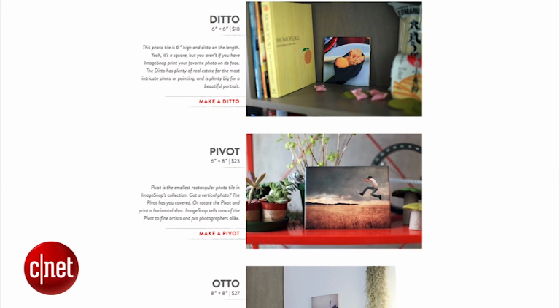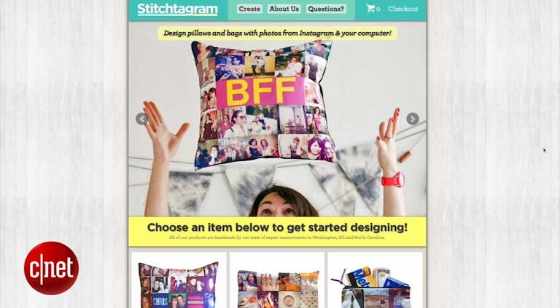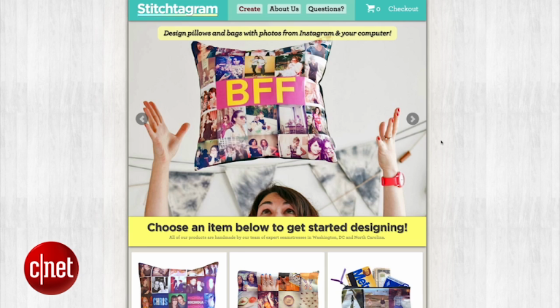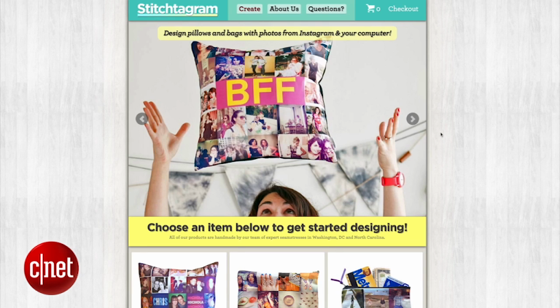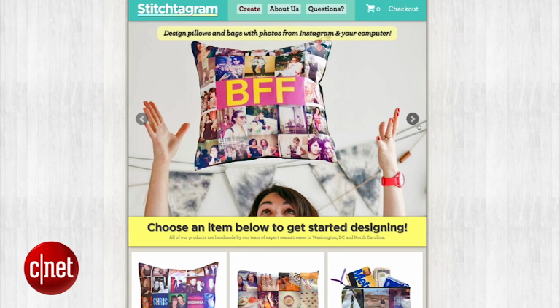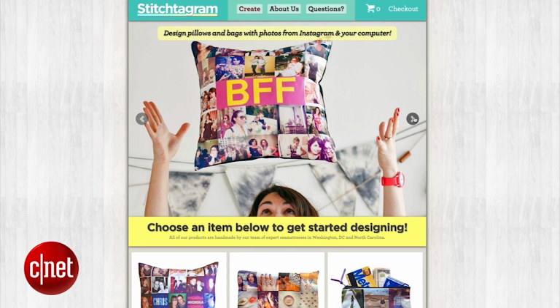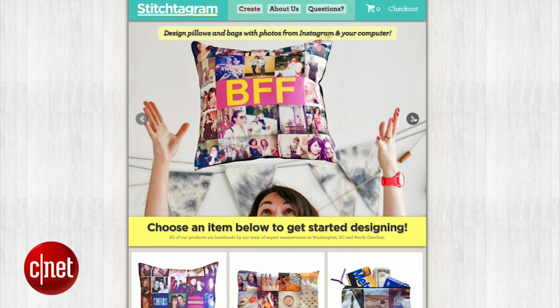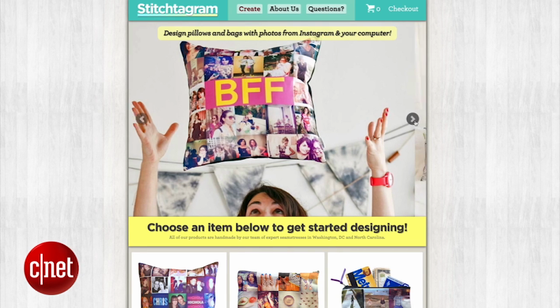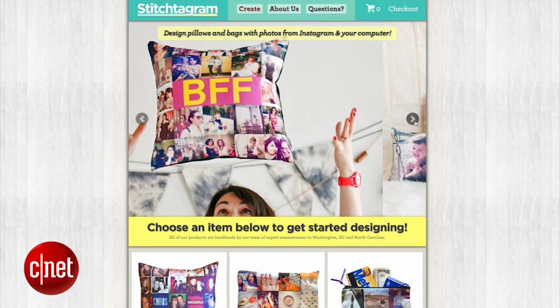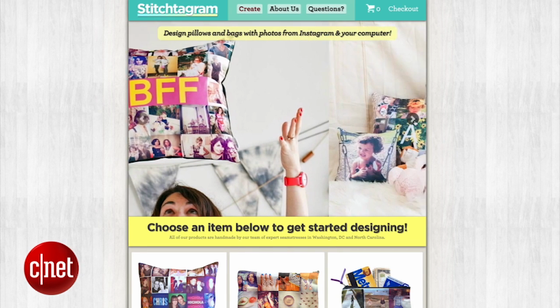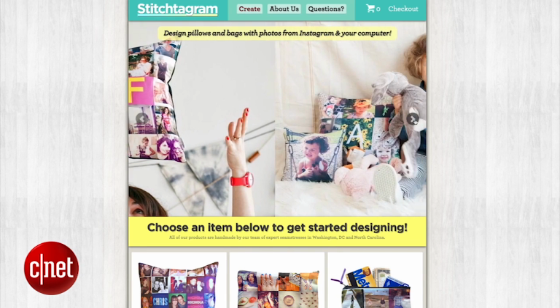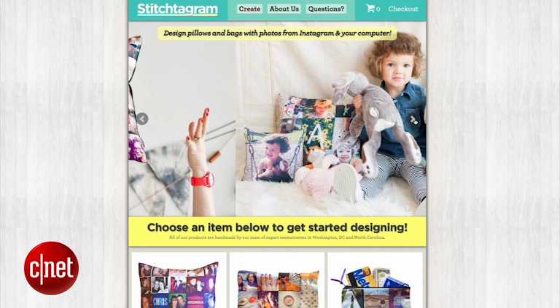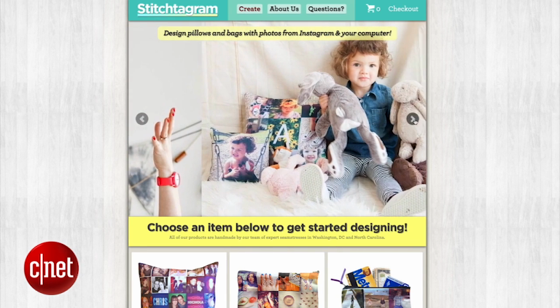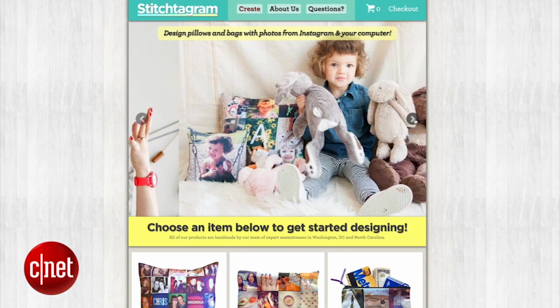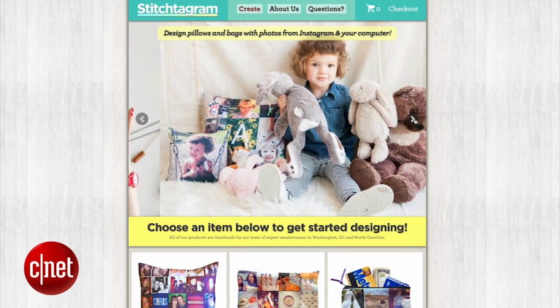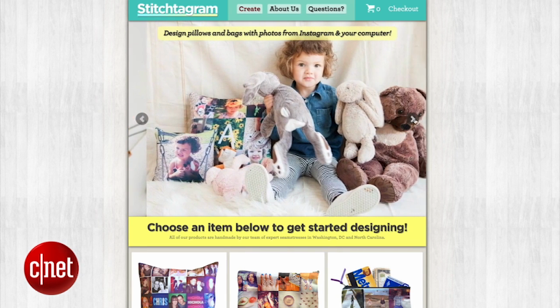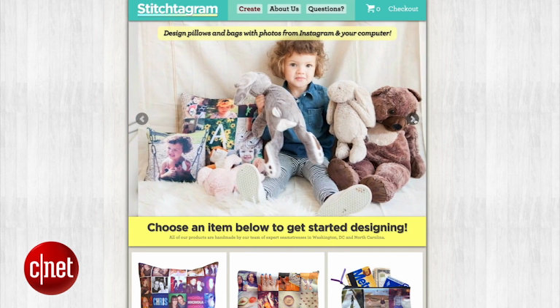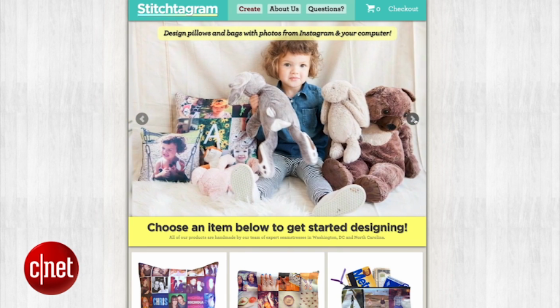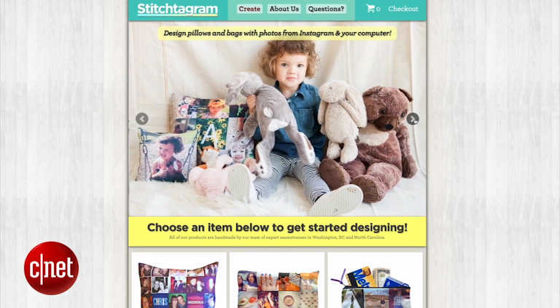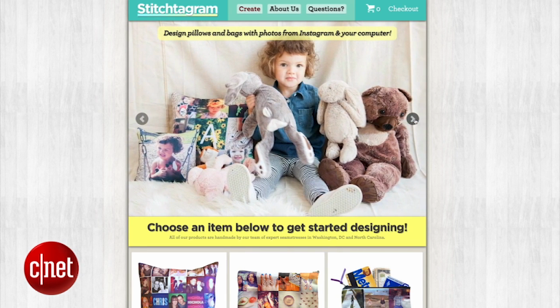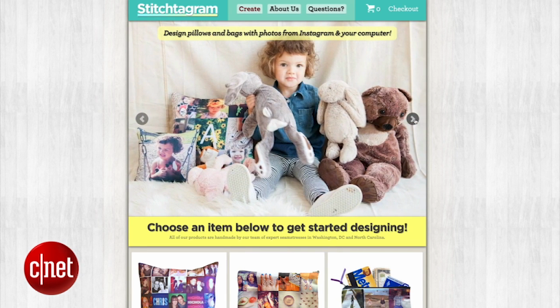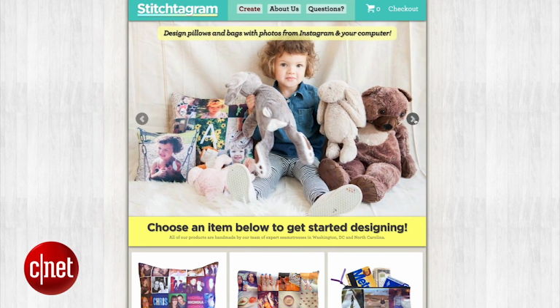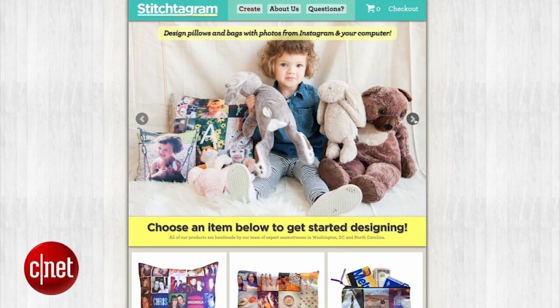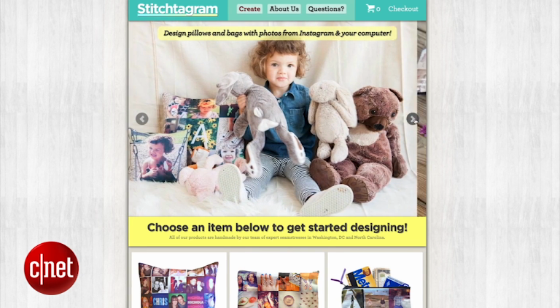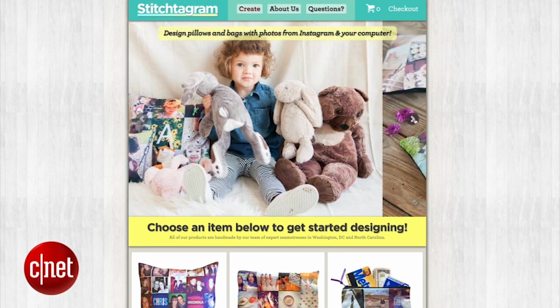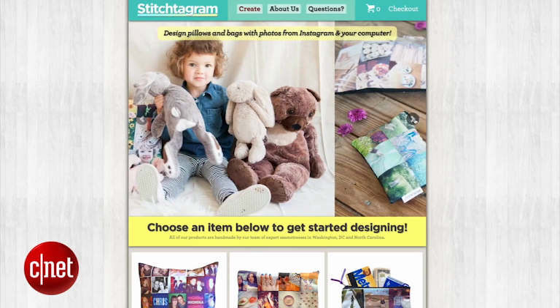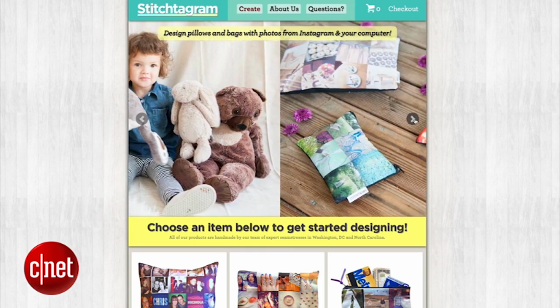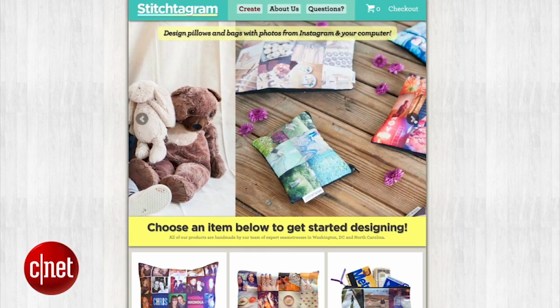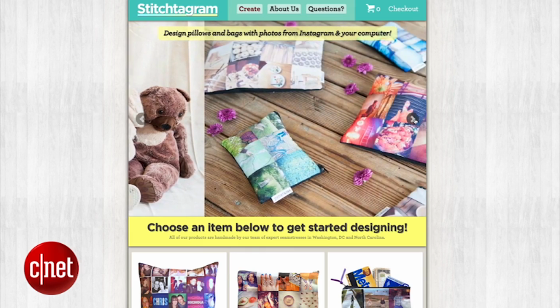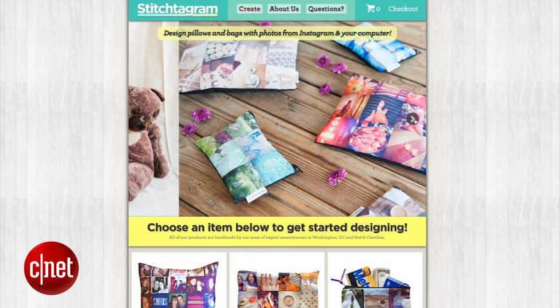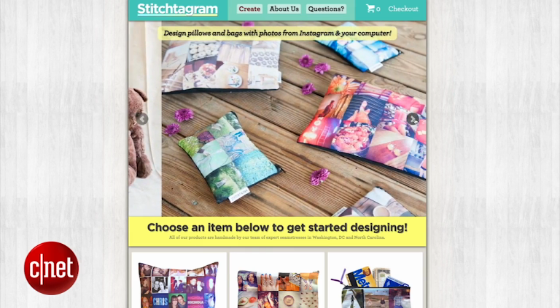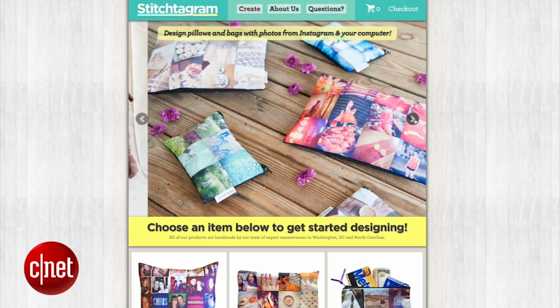For a softer gift, try Stitch2Gram for pillows and fabric bags and totes printed with your favorite photos.